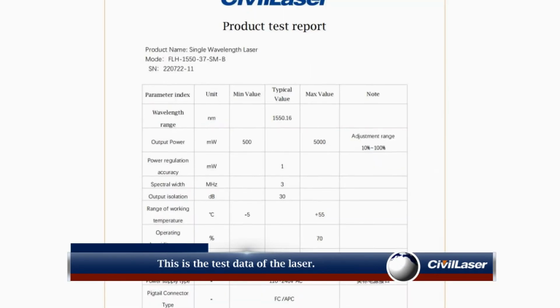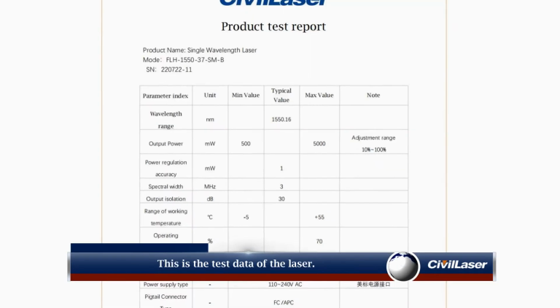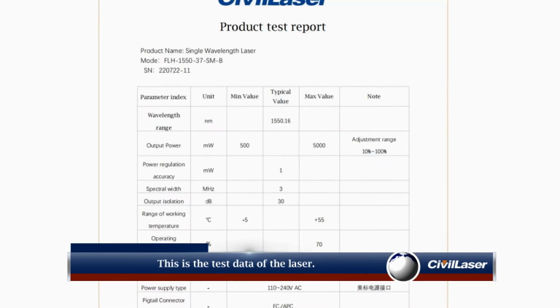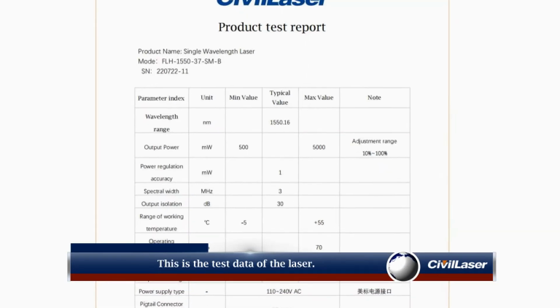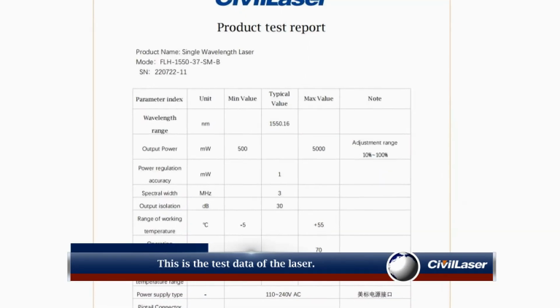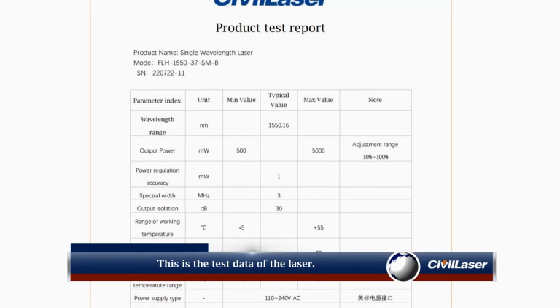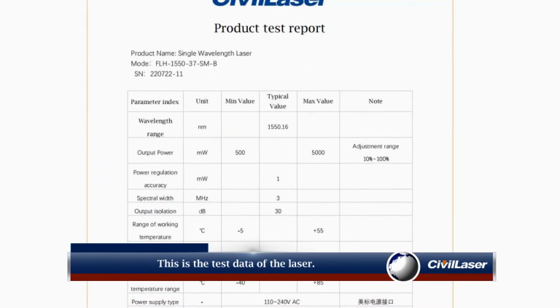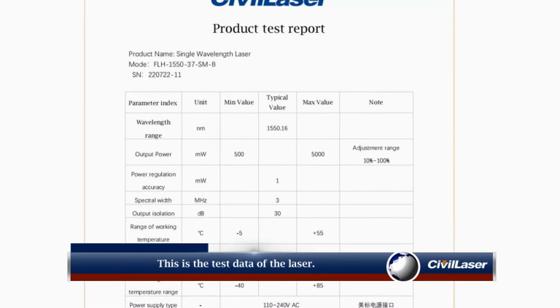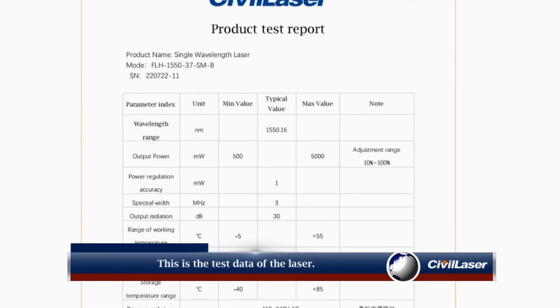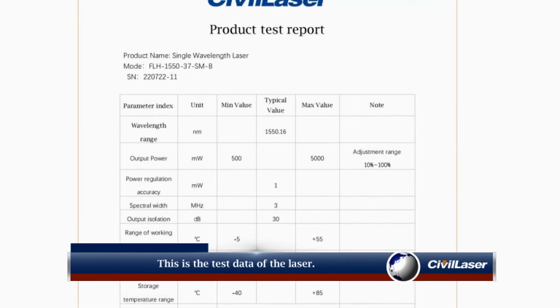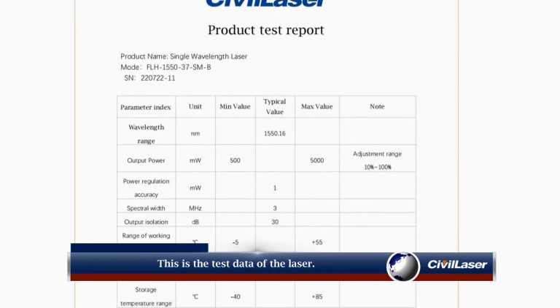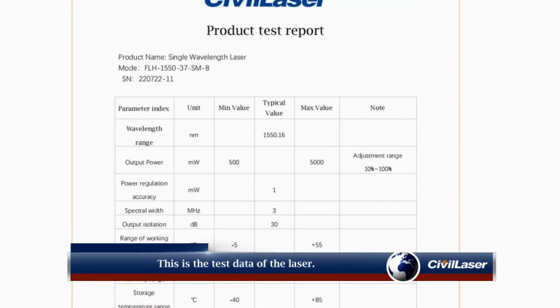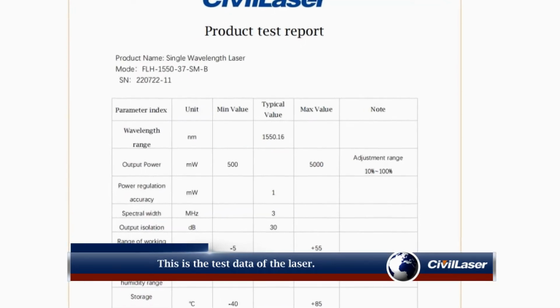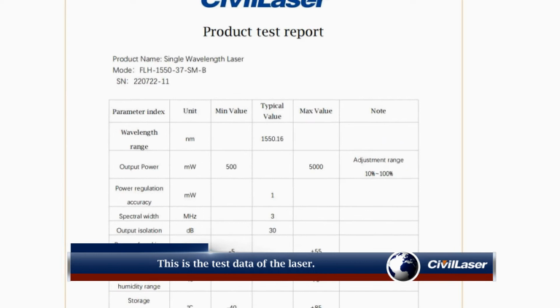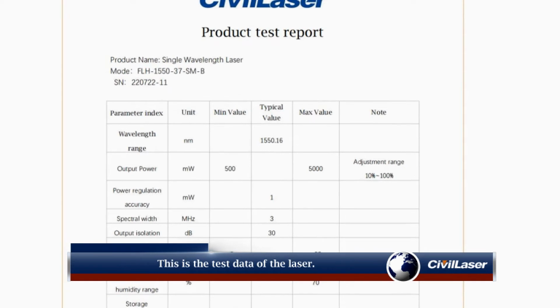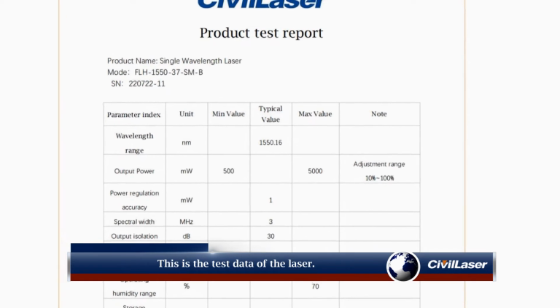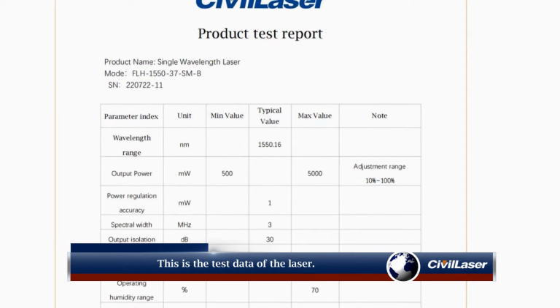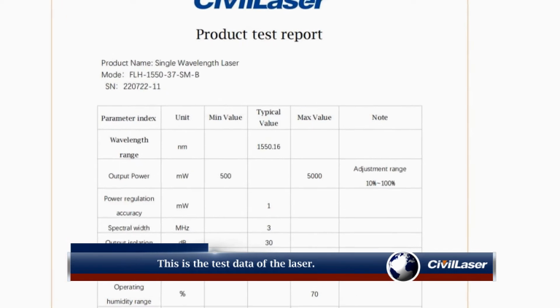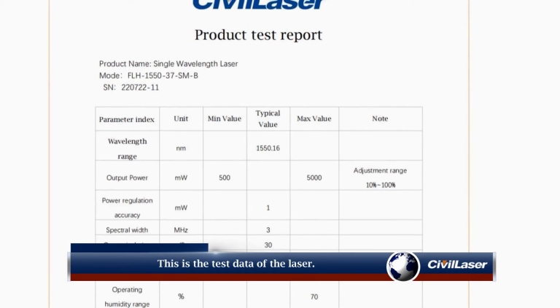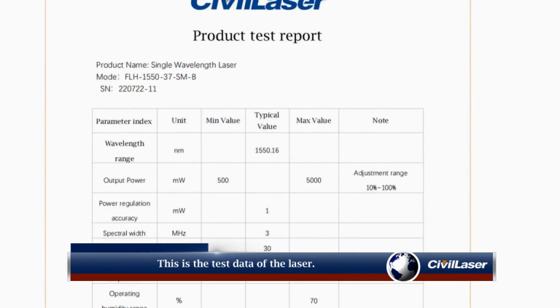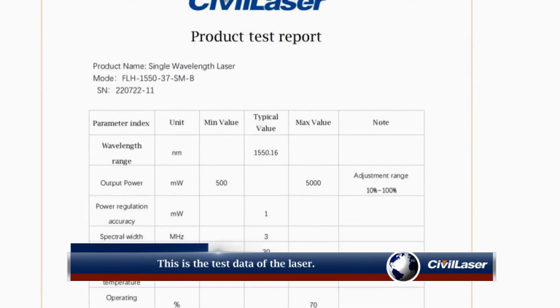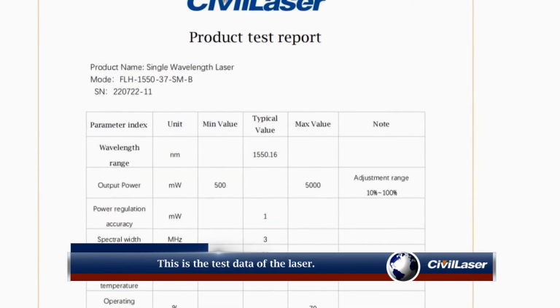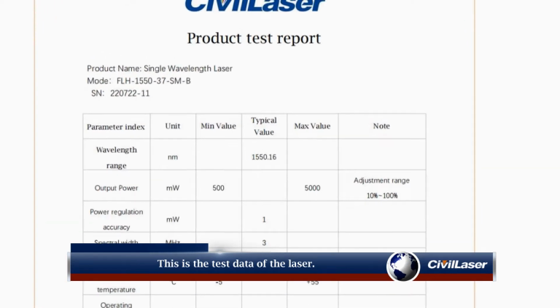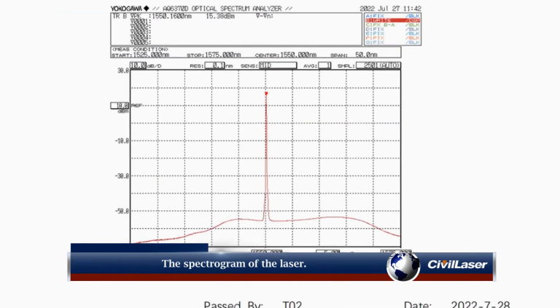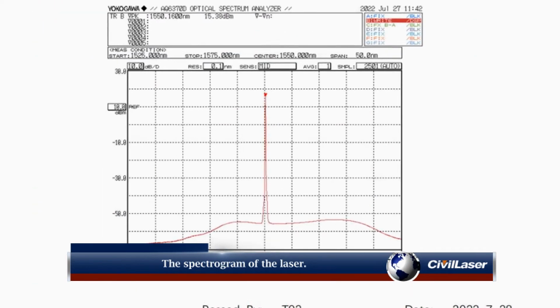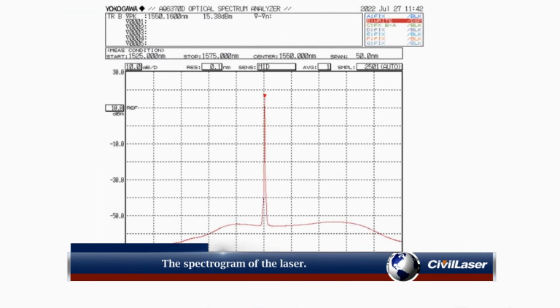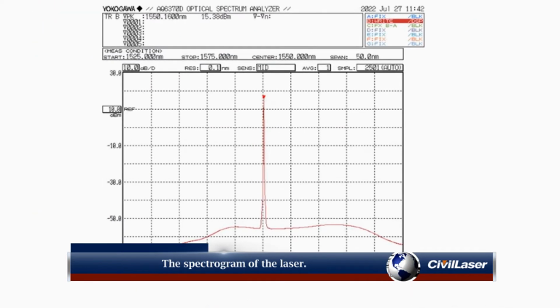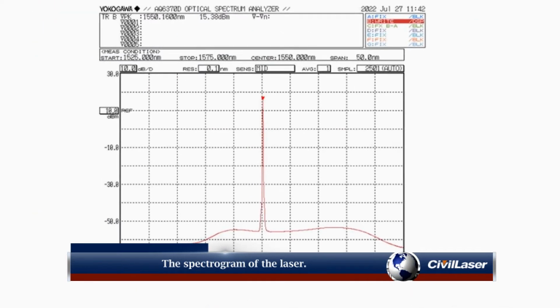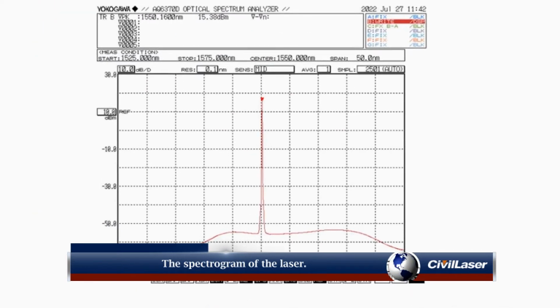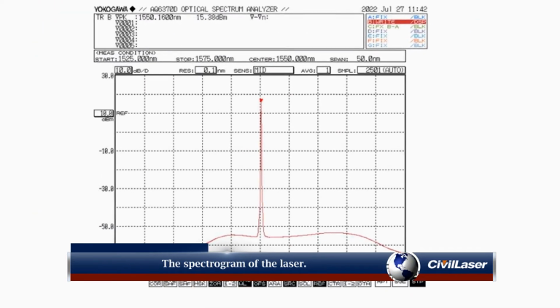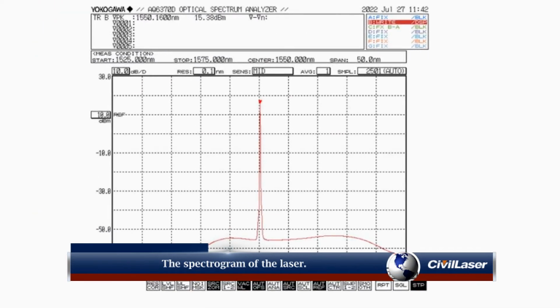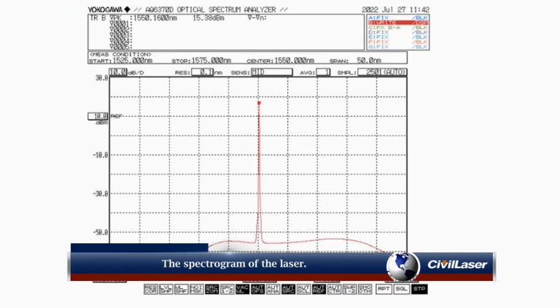This is the test data of the laser, and the spectrogram of the laser.